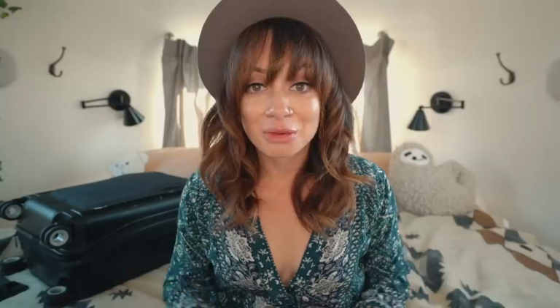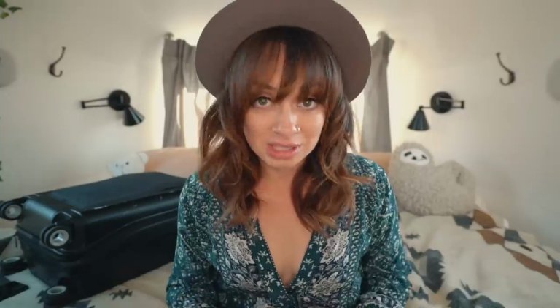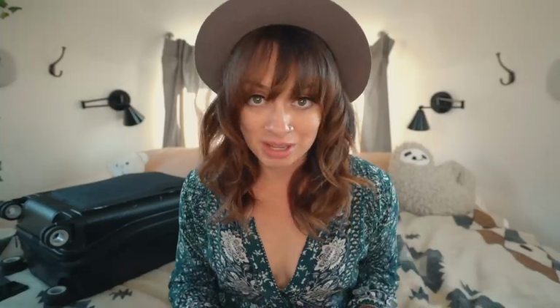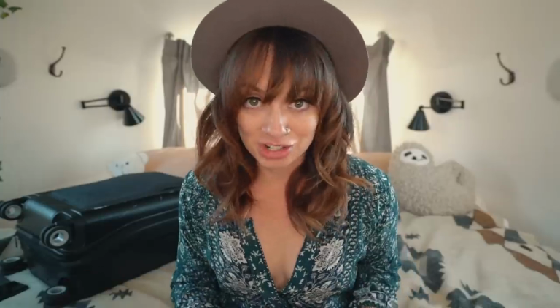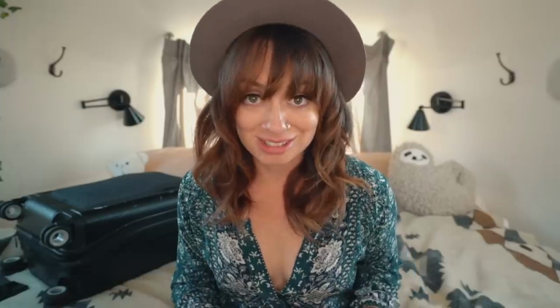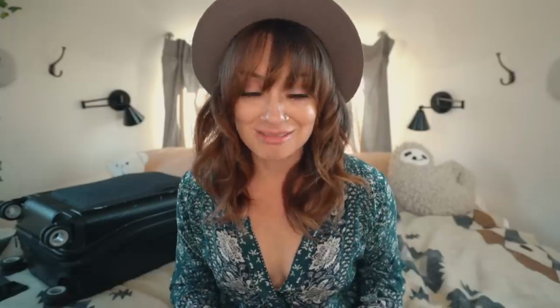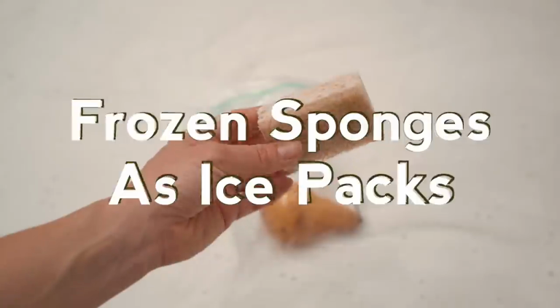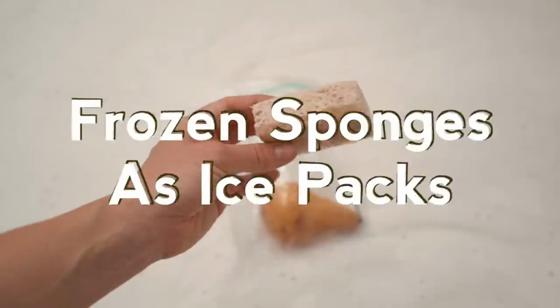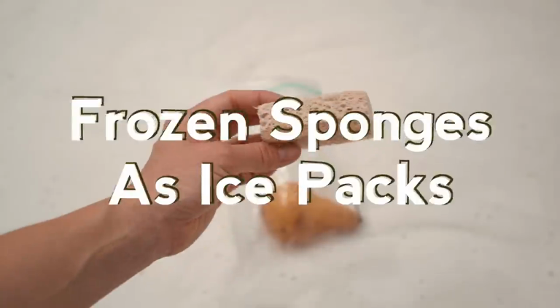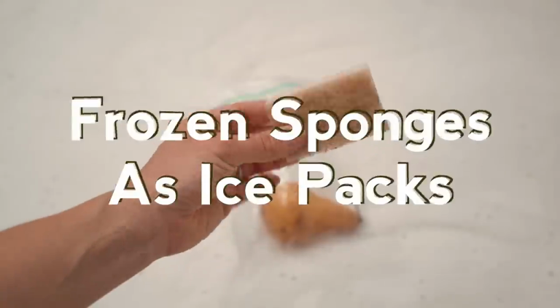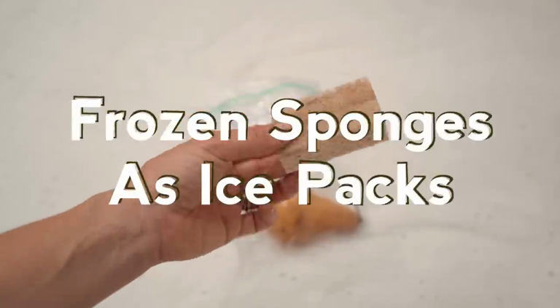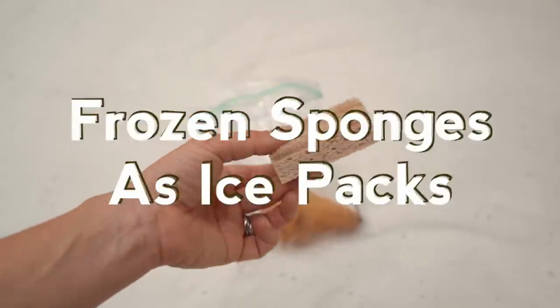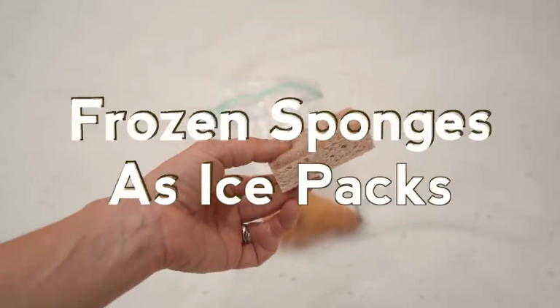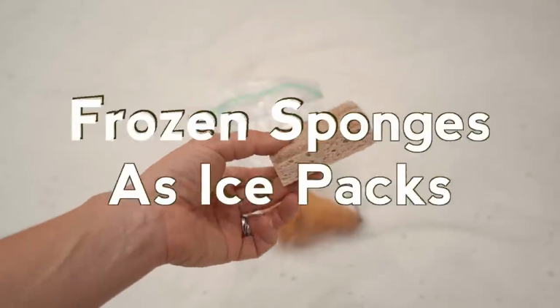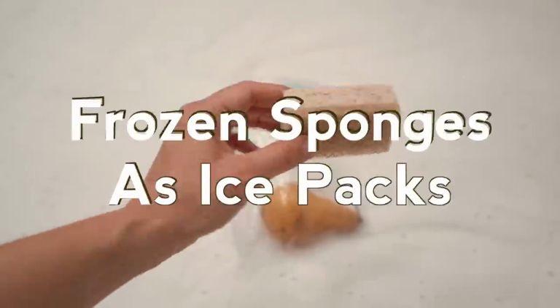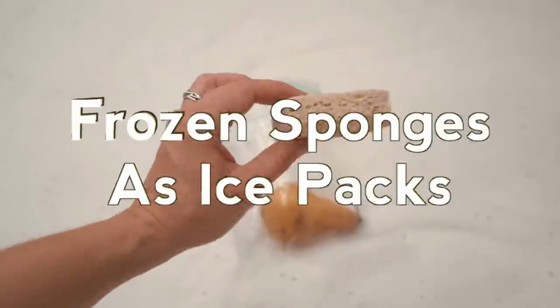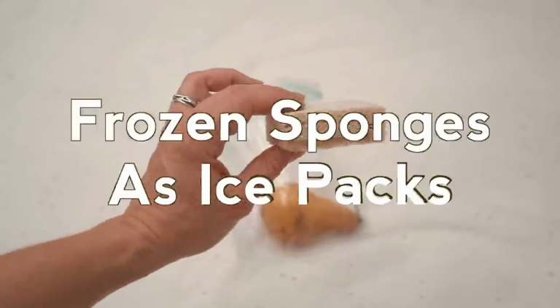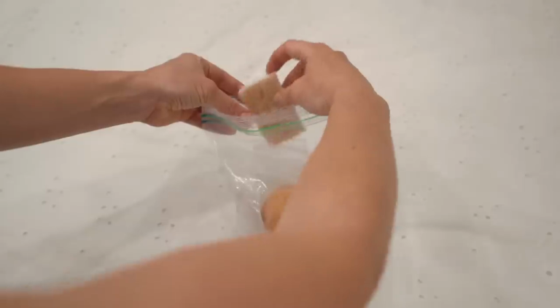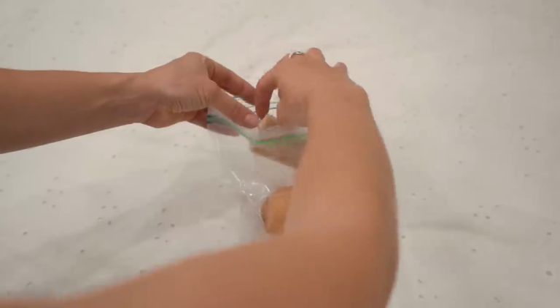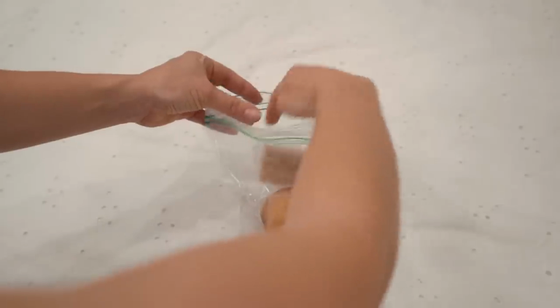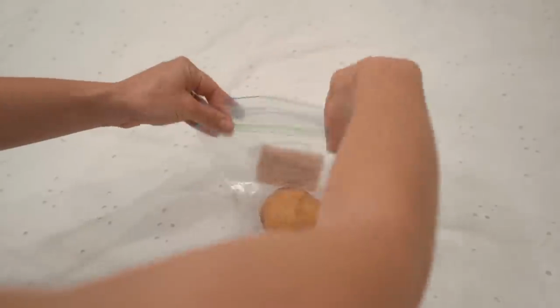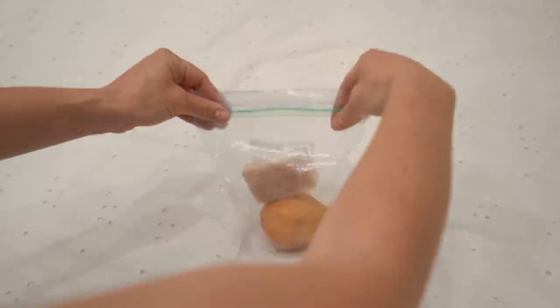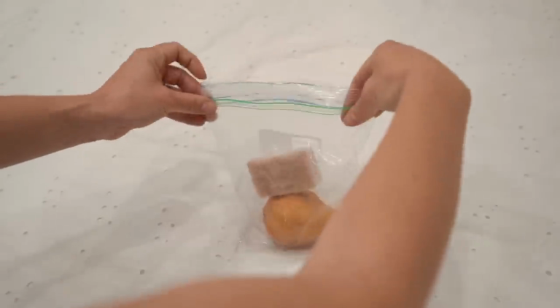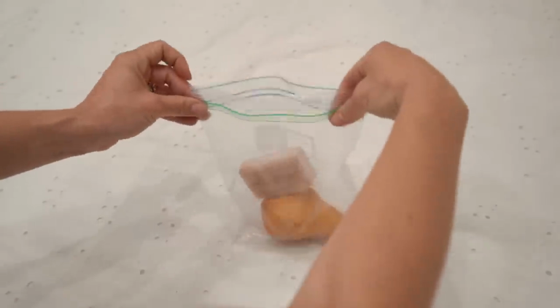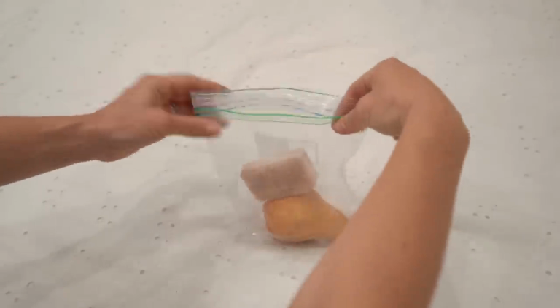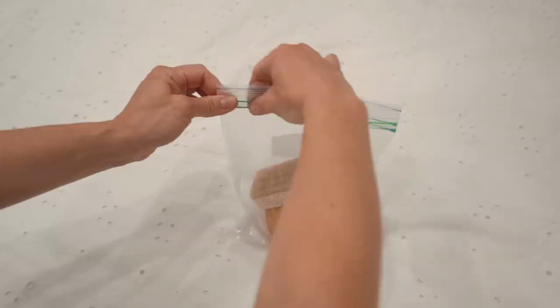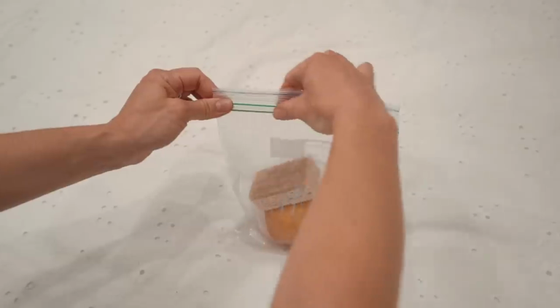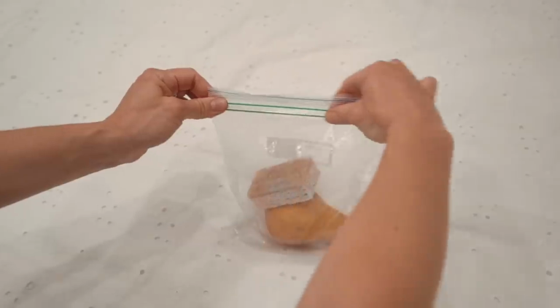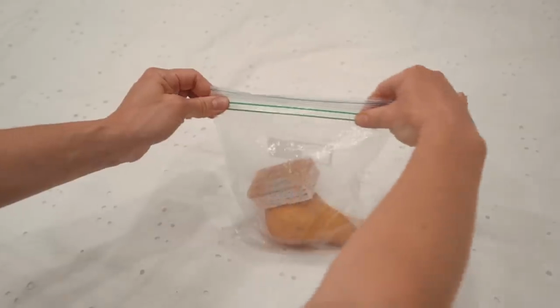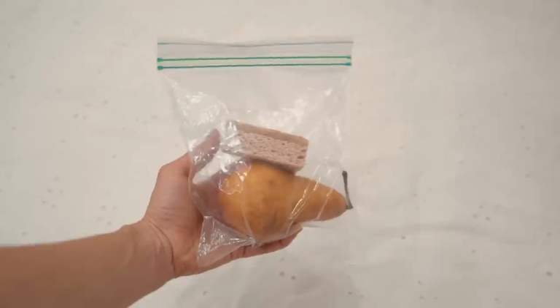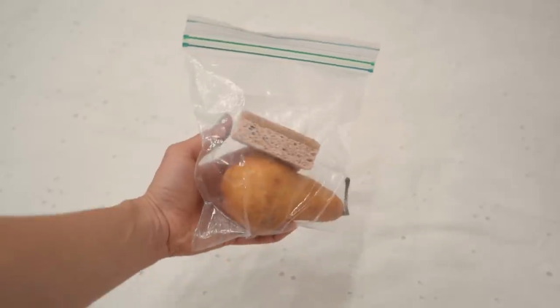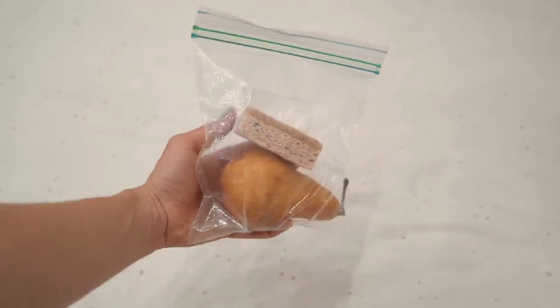Frozen sponges are a great way to keep your snacks for the plane cold and get through security with flying colors.